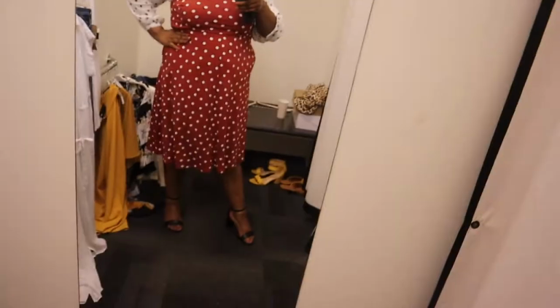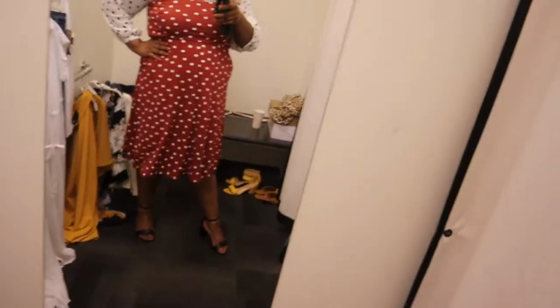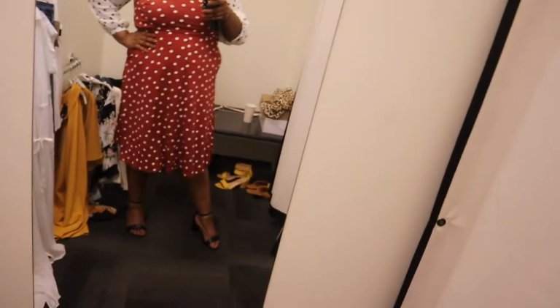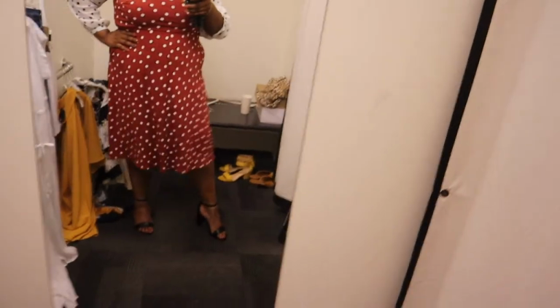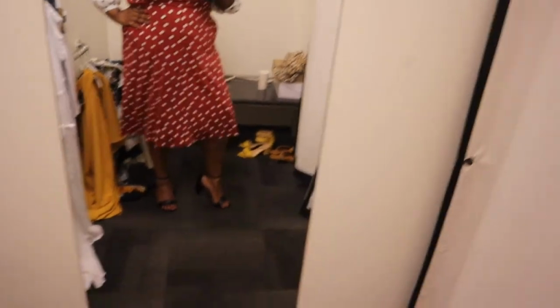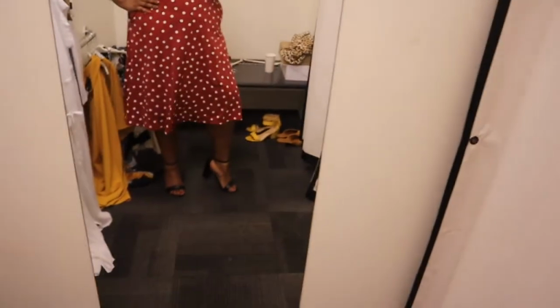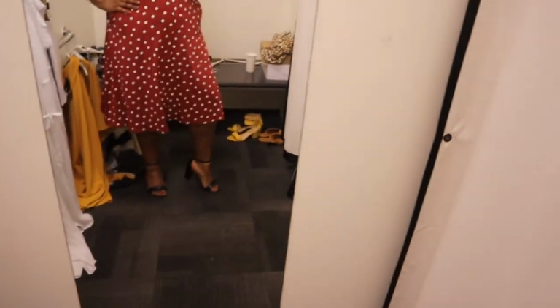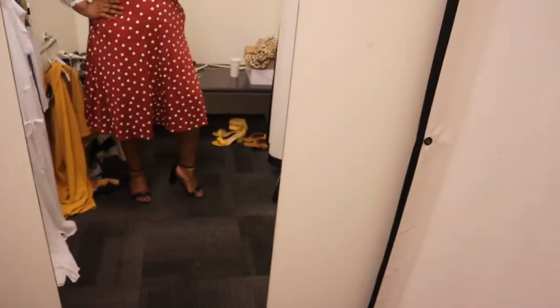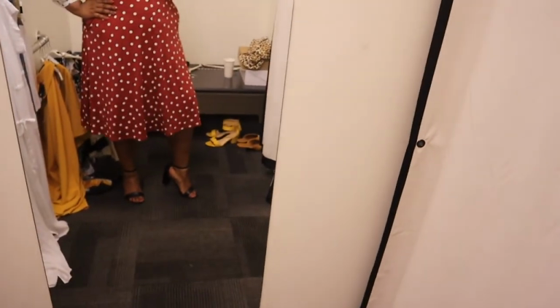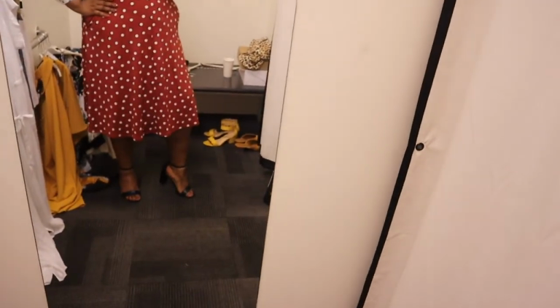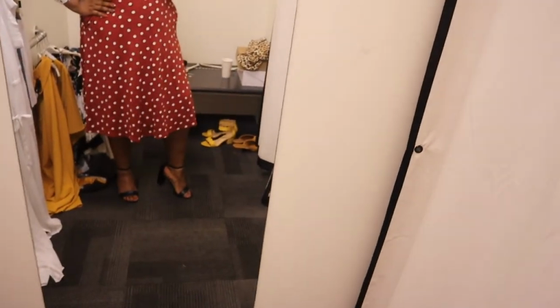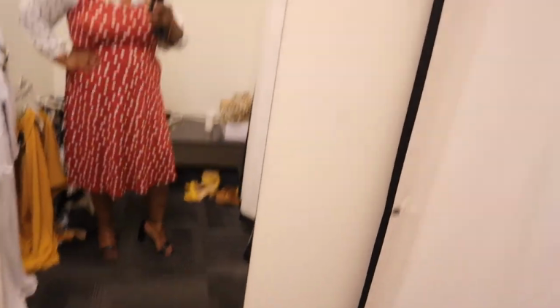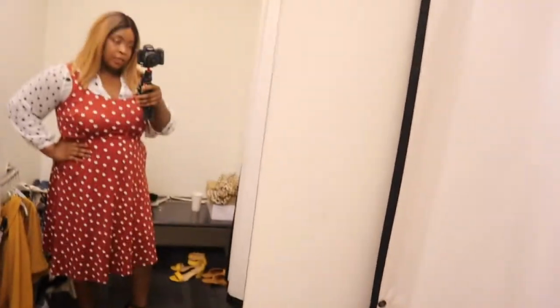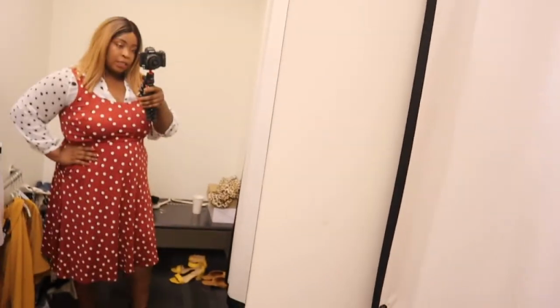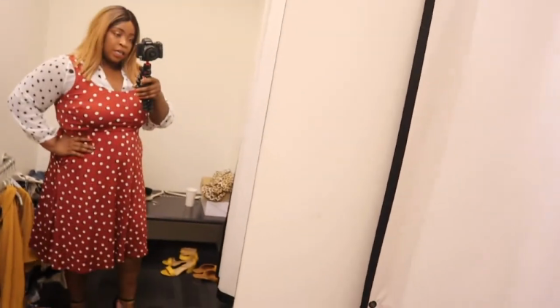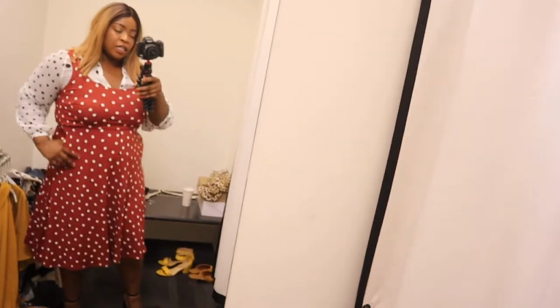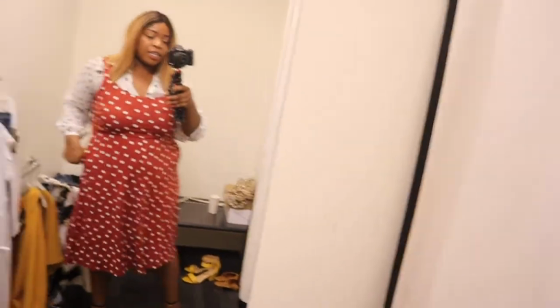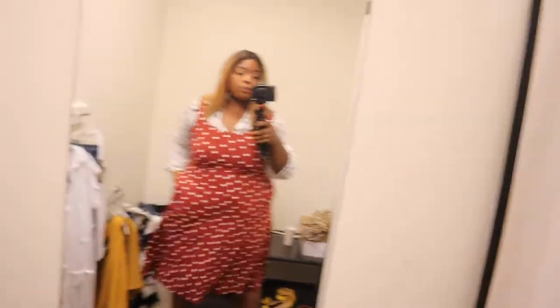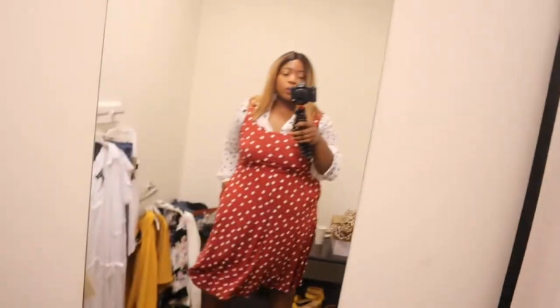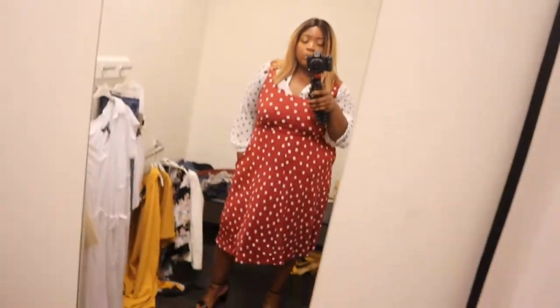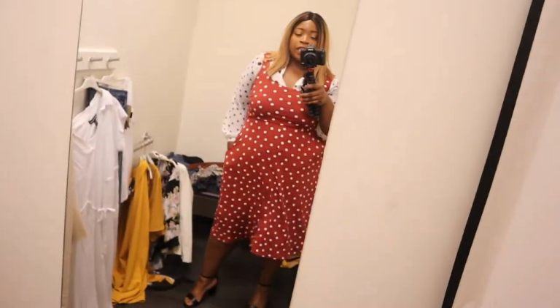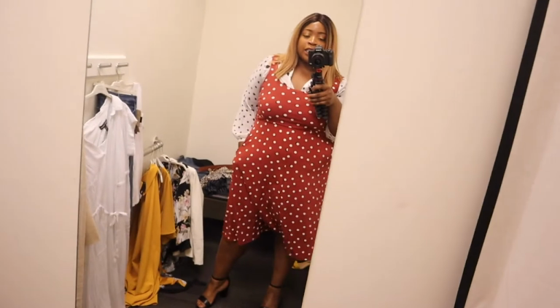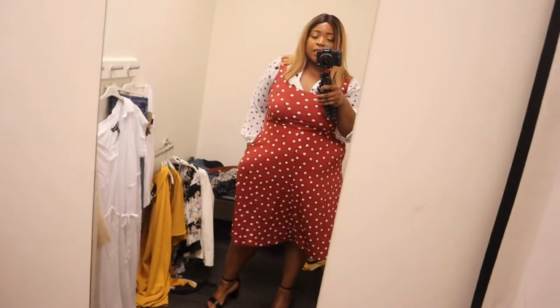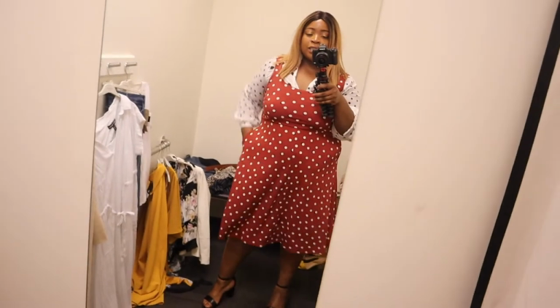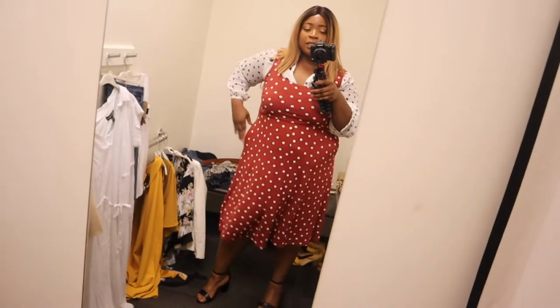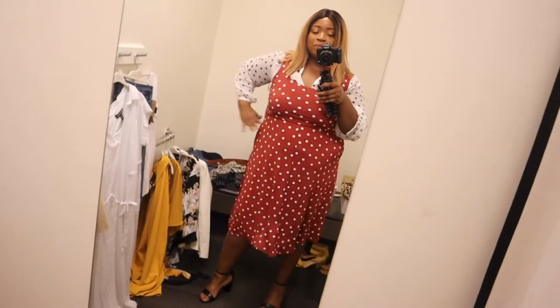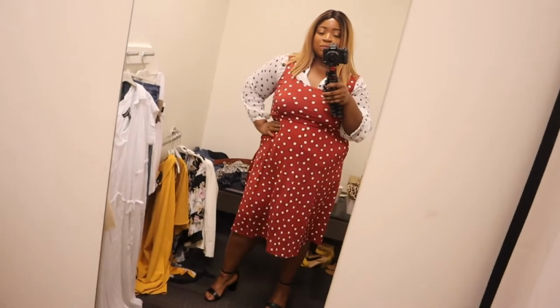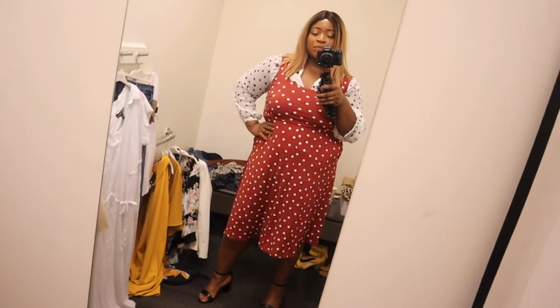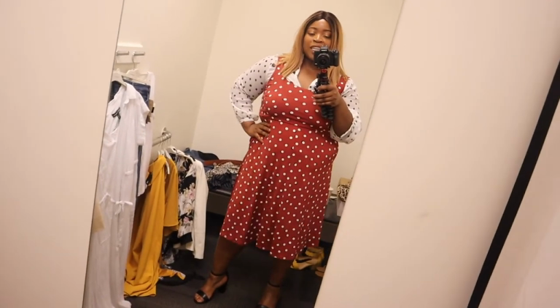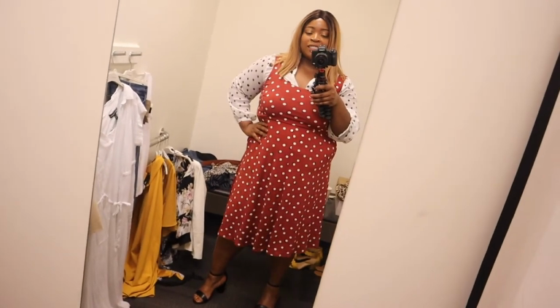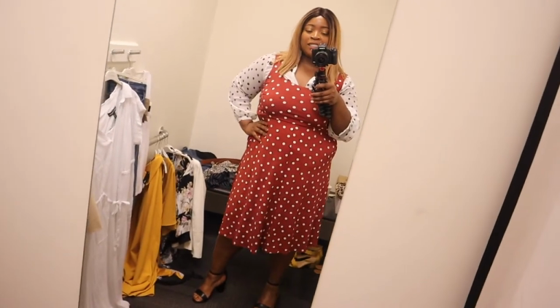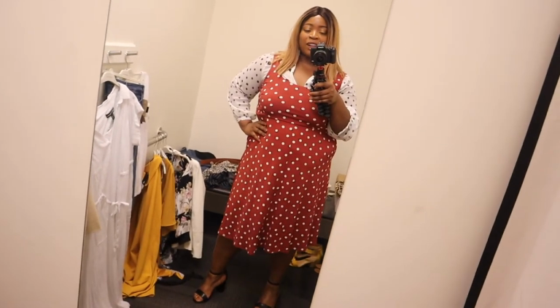I also paired it with these black heels — it's super corporate yet stylish.